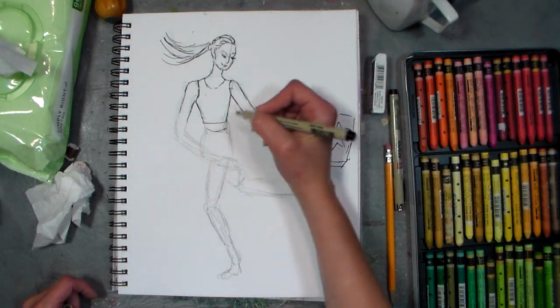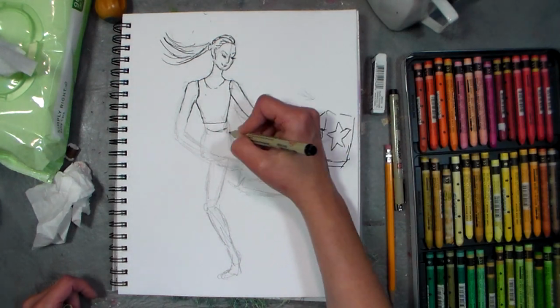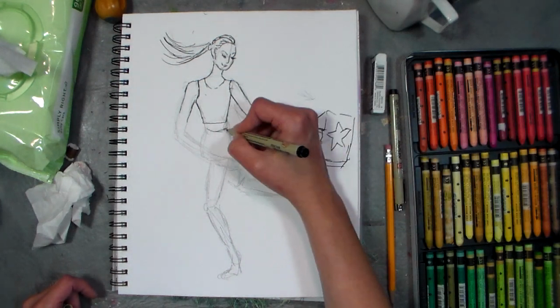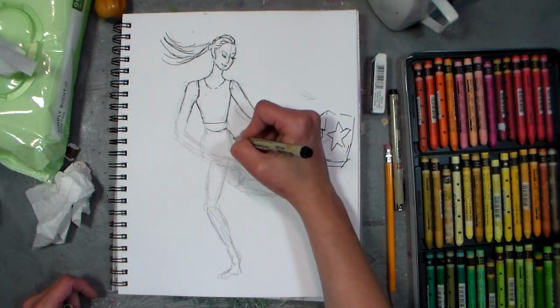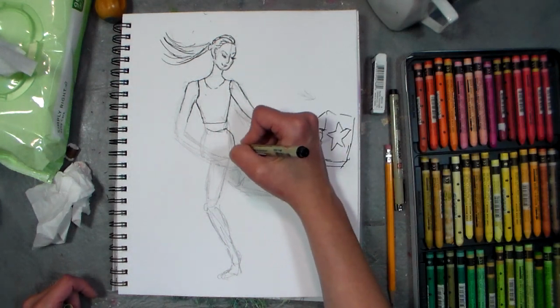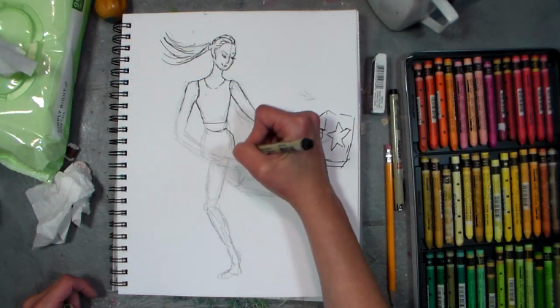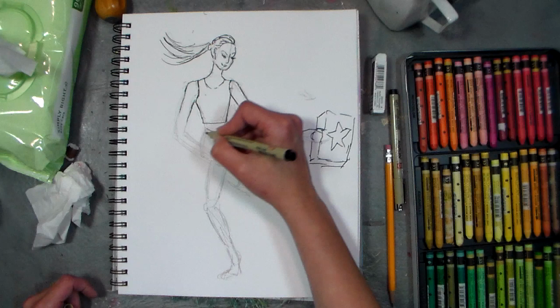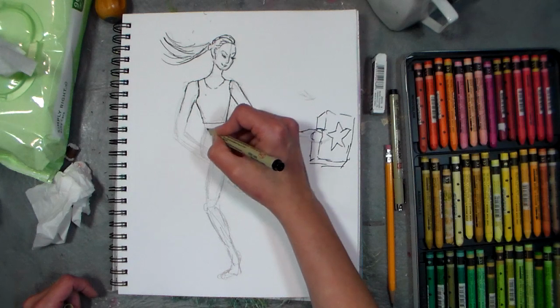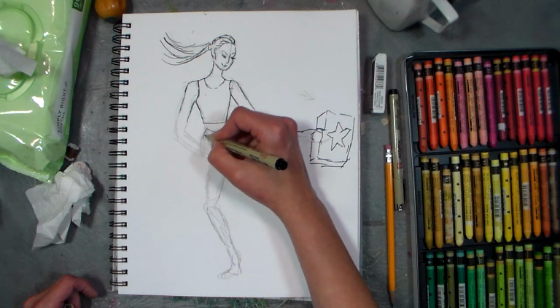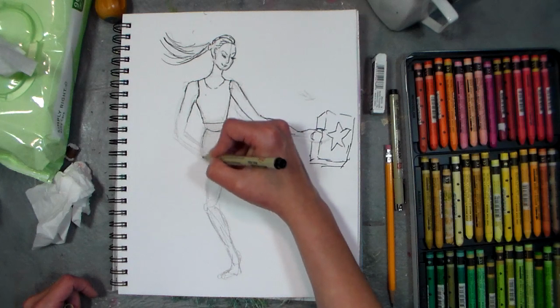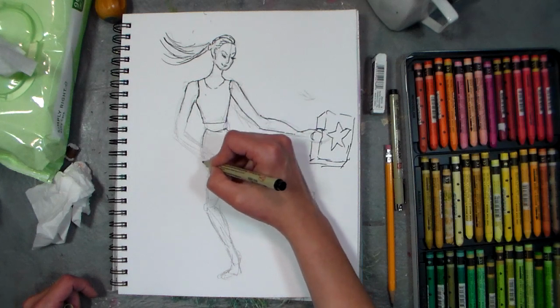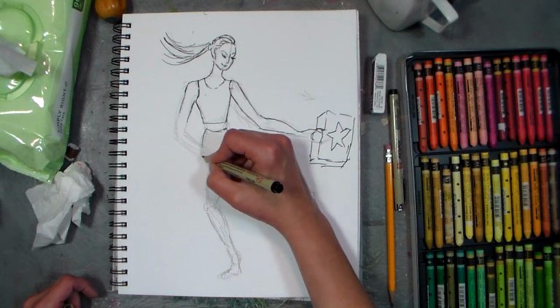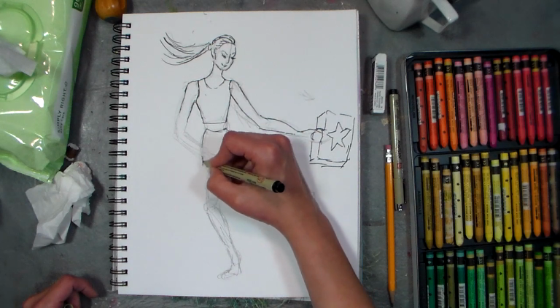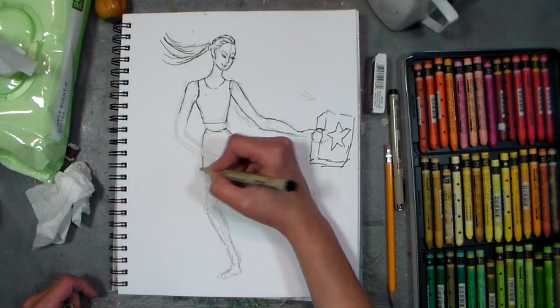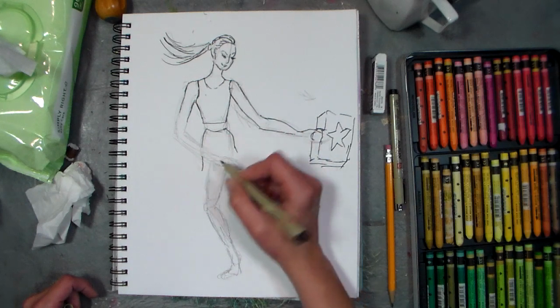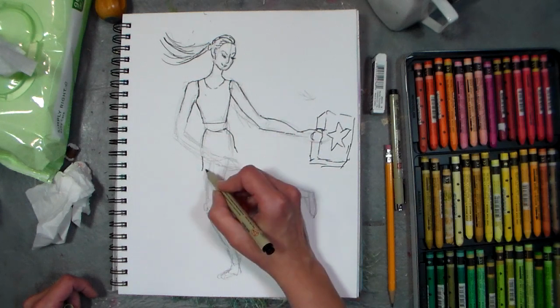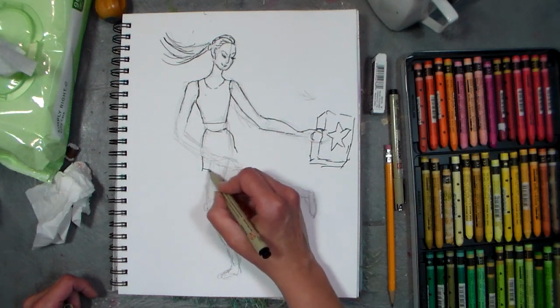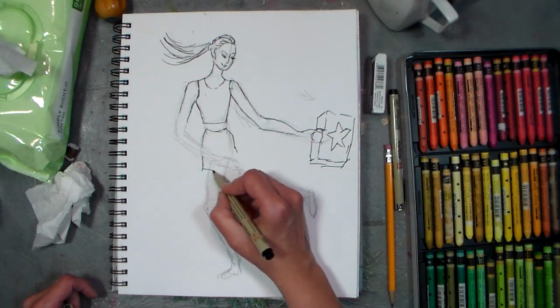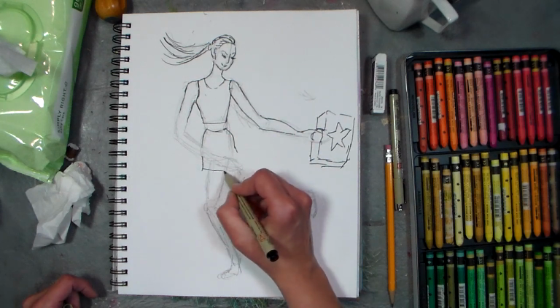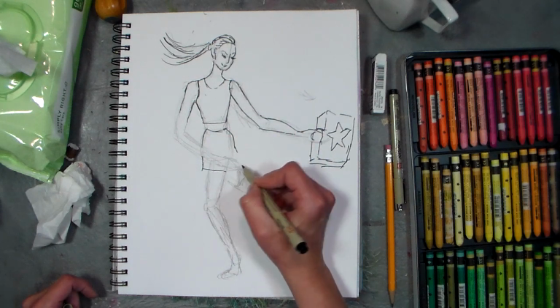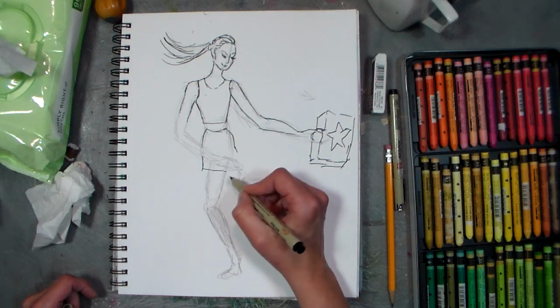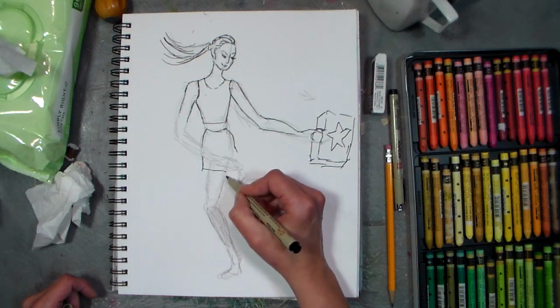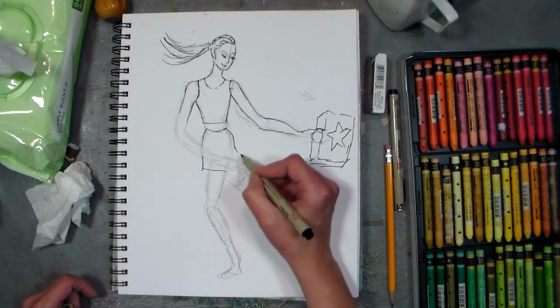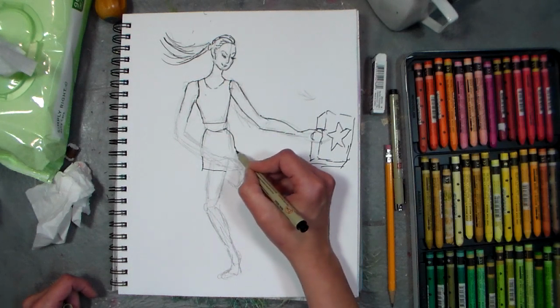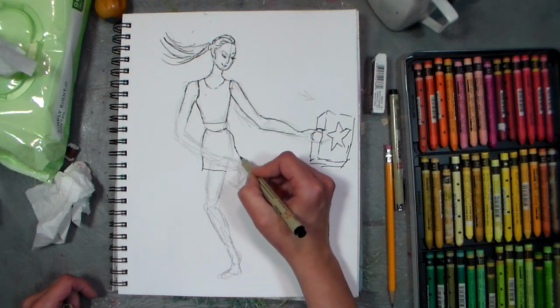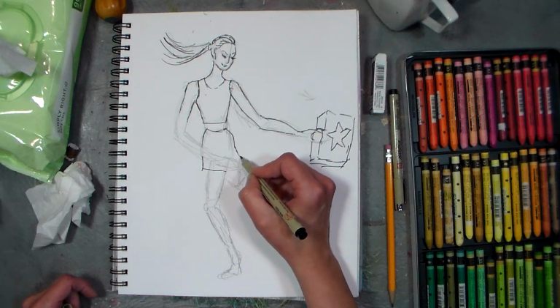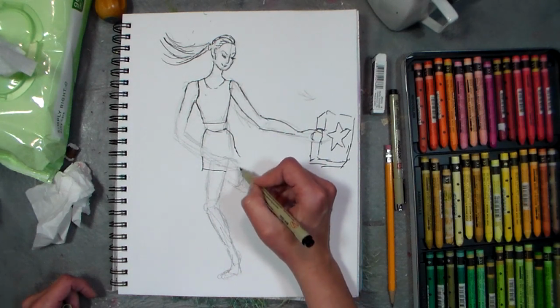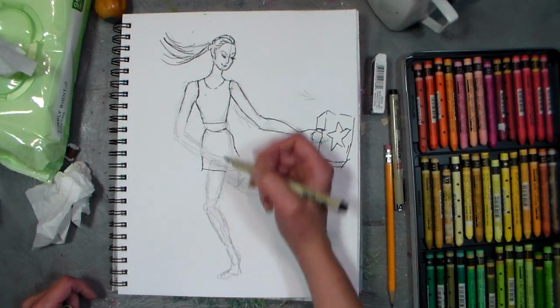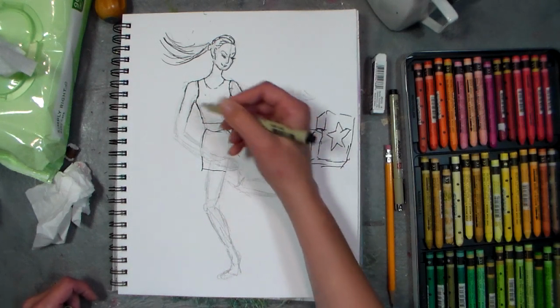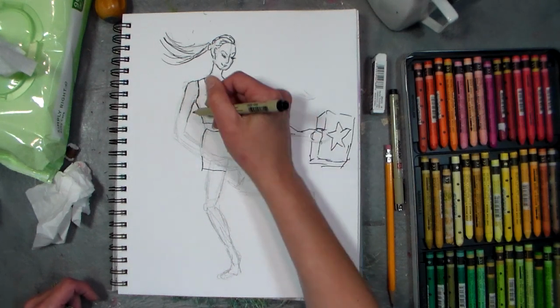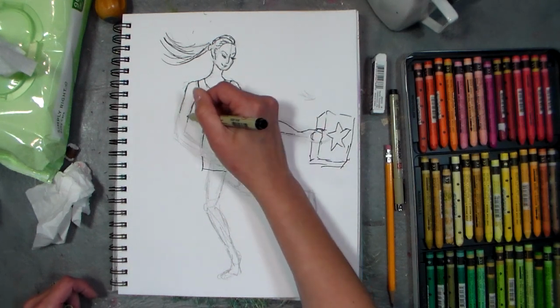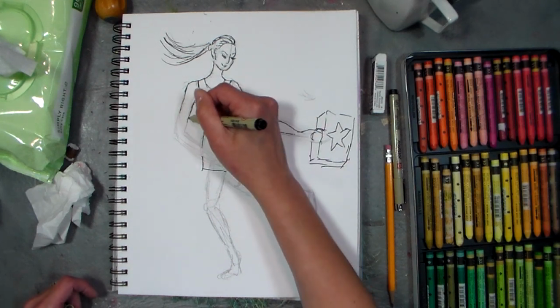Maybe some running shorts — she's serious. Running shorts — you can tell I don't run, because I can't draw running shorts. What do those look like anyway?